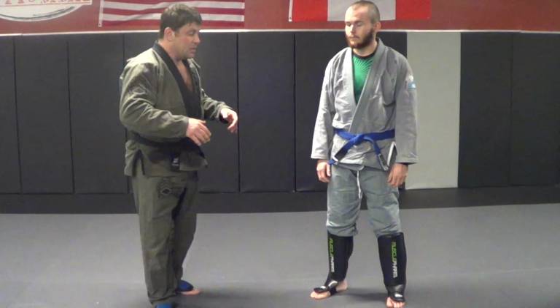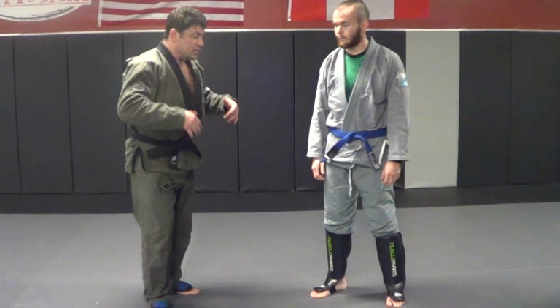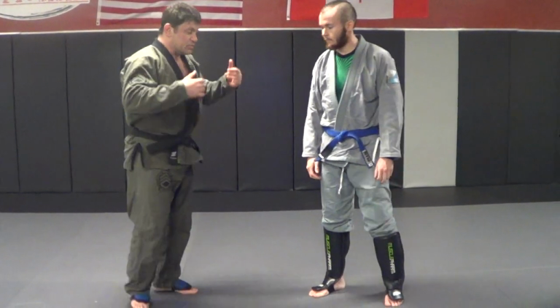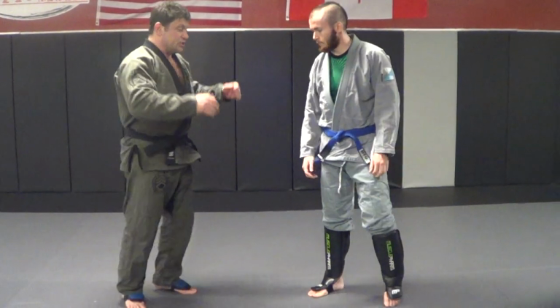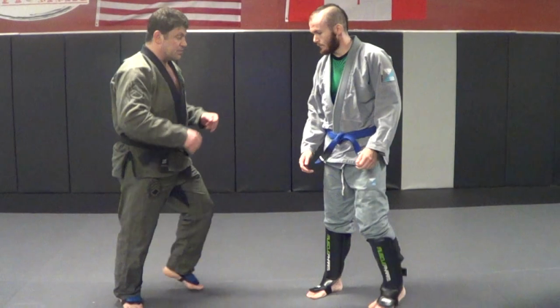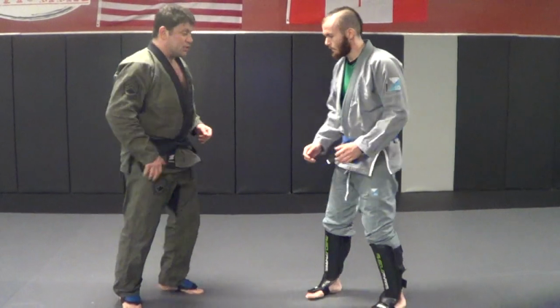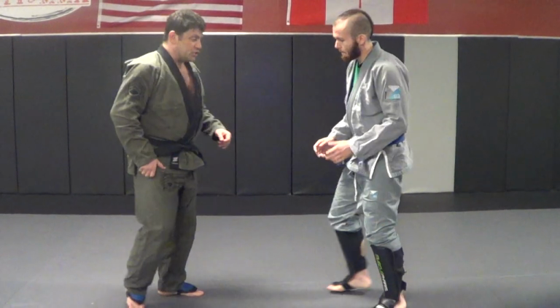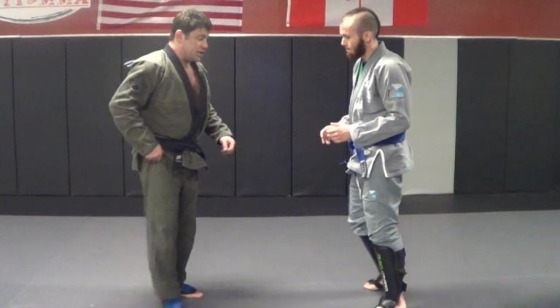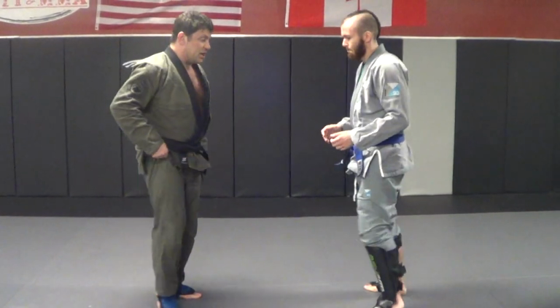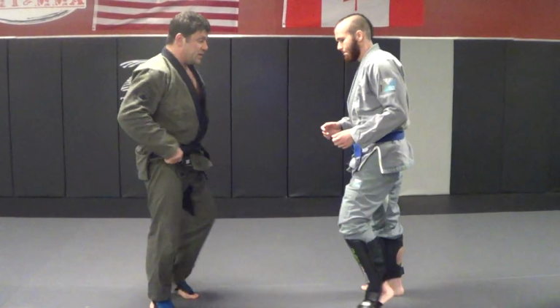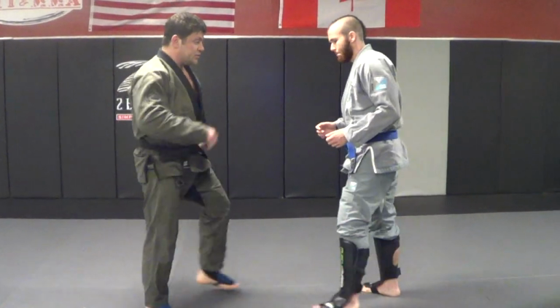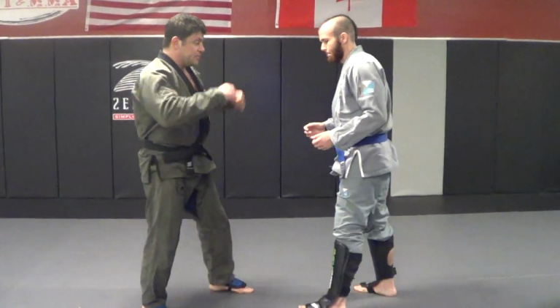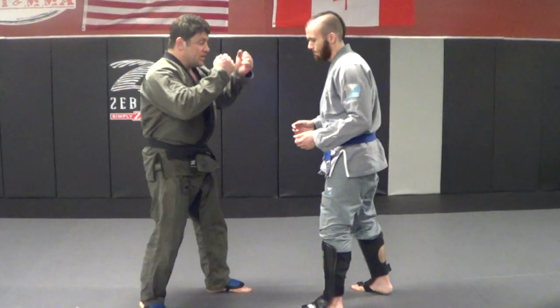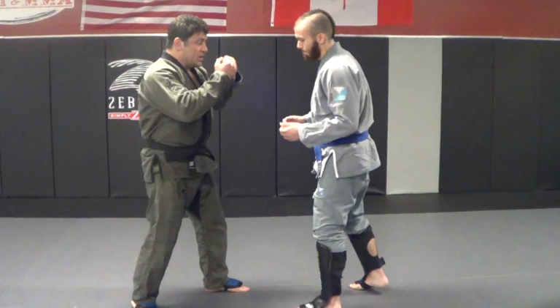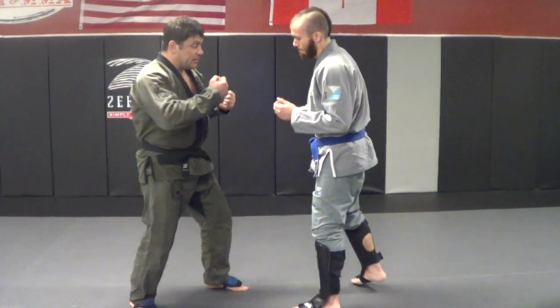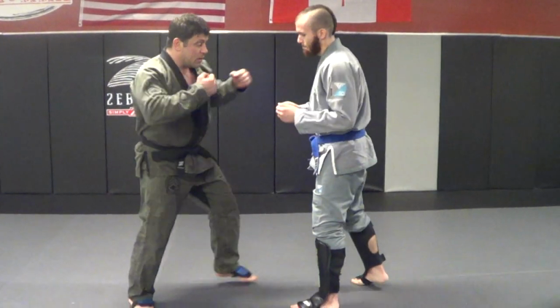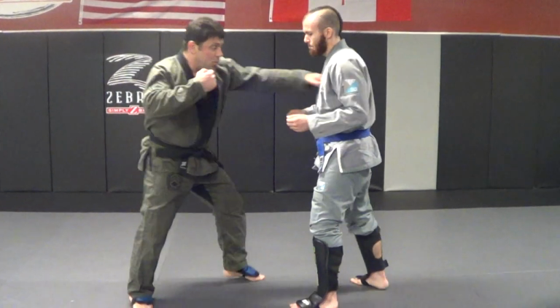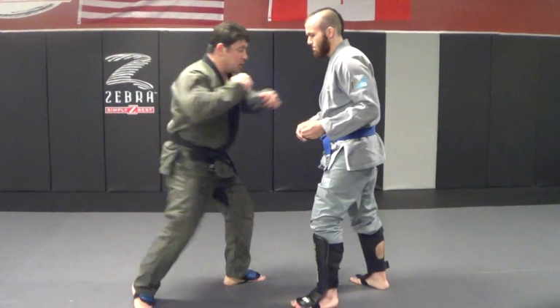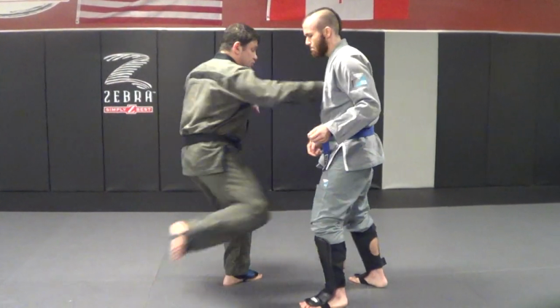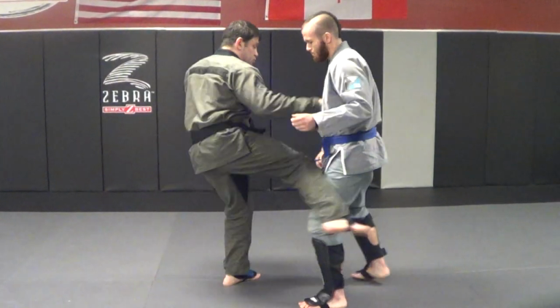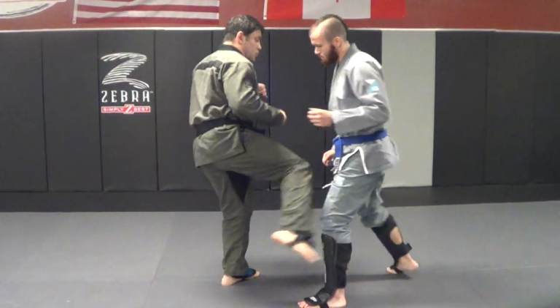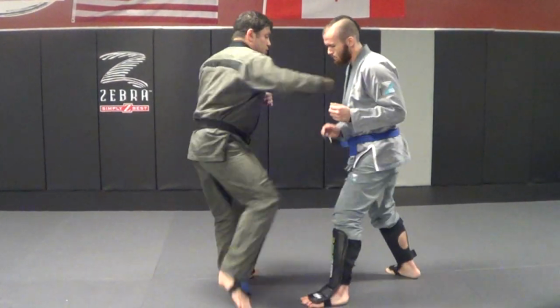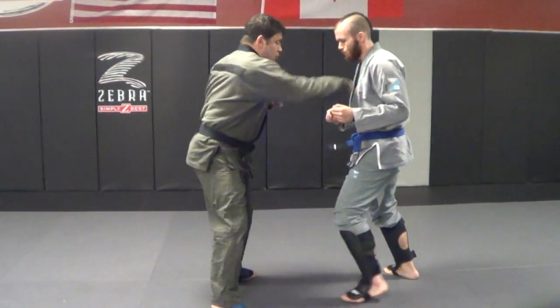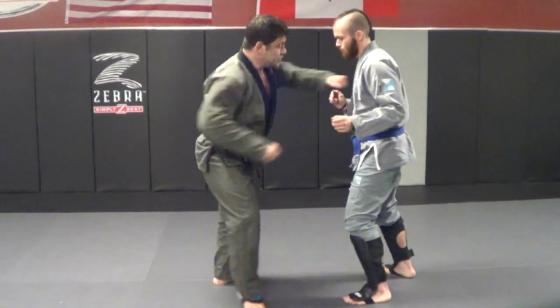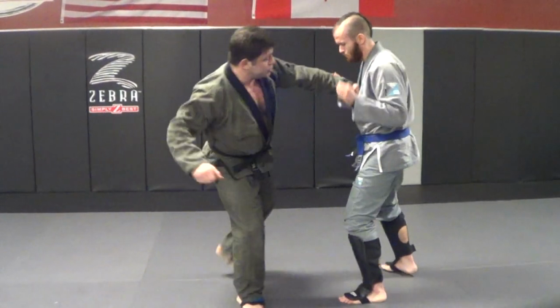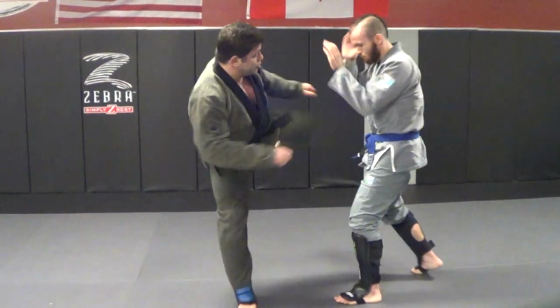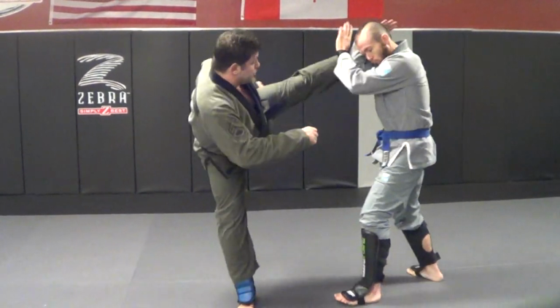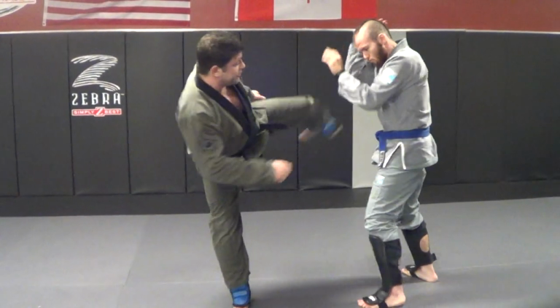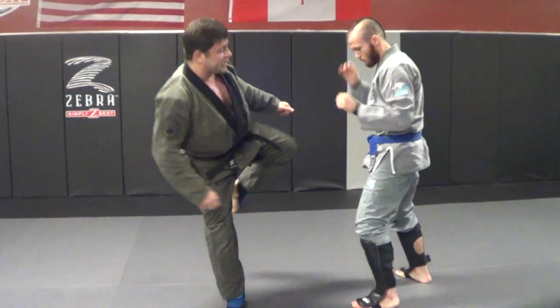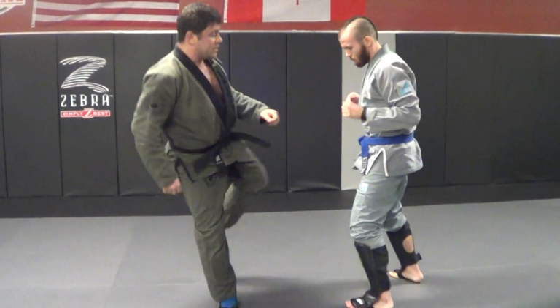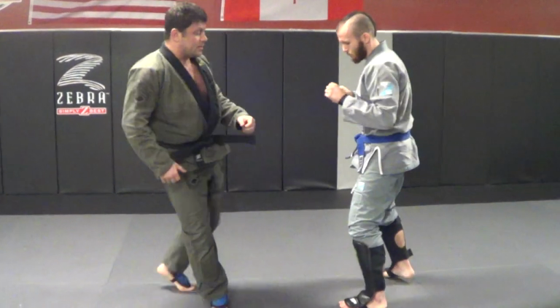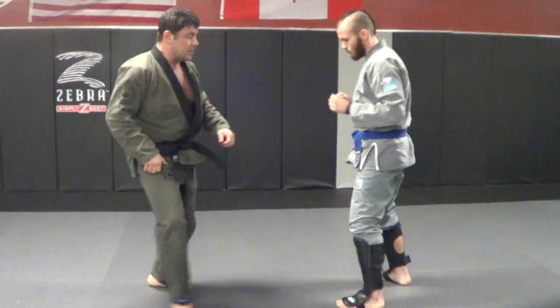This one's just a pure striking combination. I'm going to have a 1-2 low kick, 1-2 left high kick, okay?